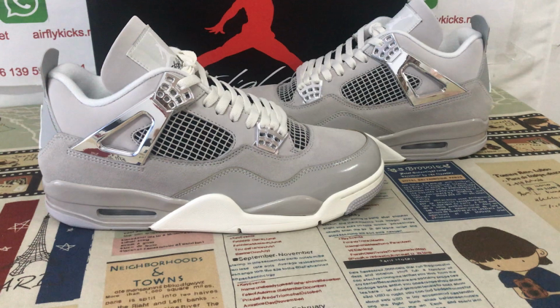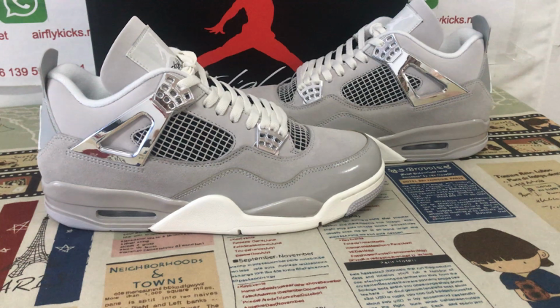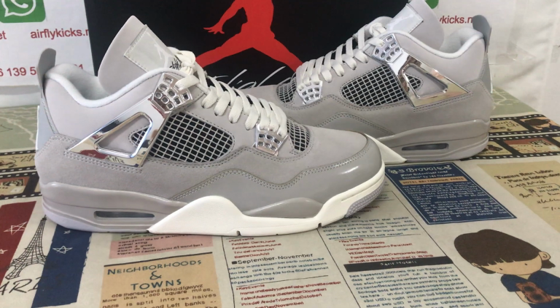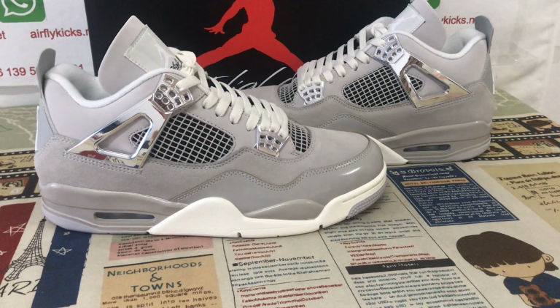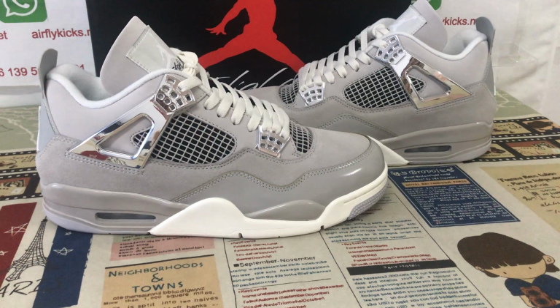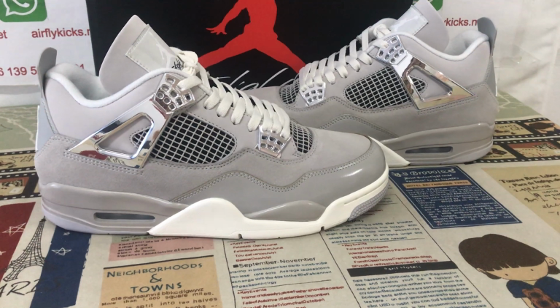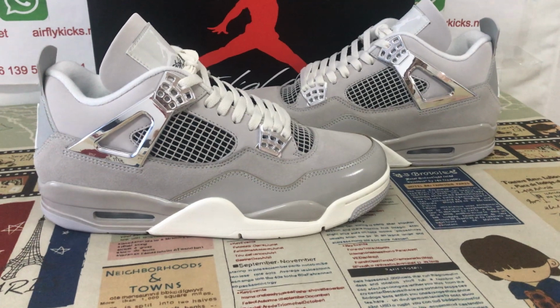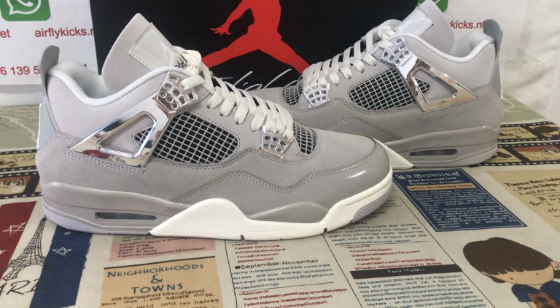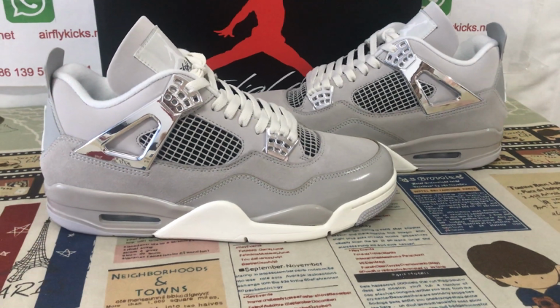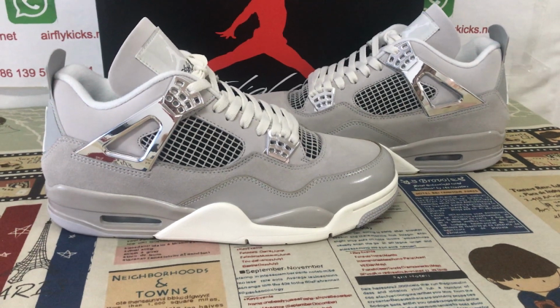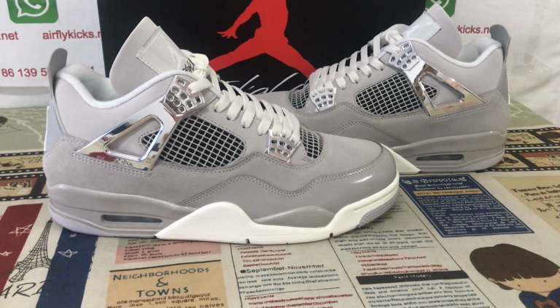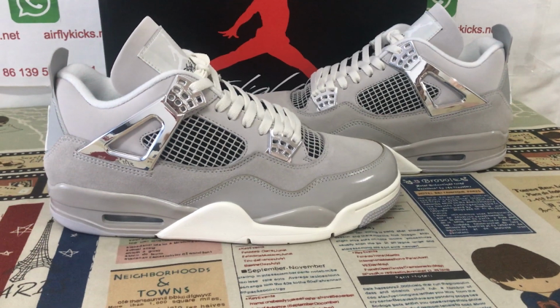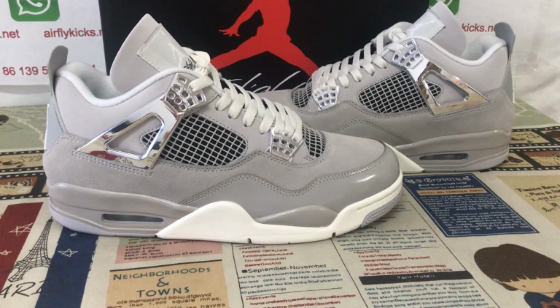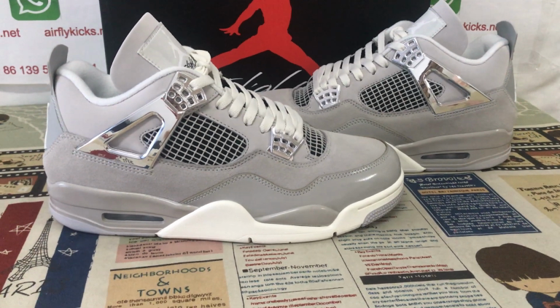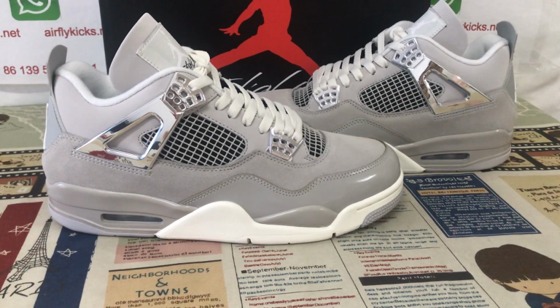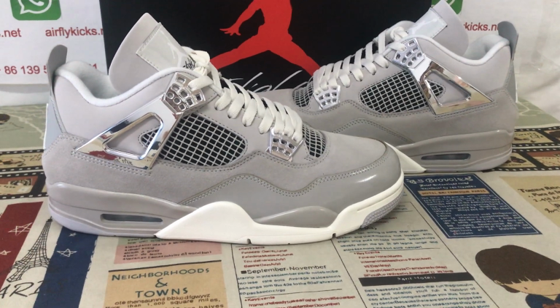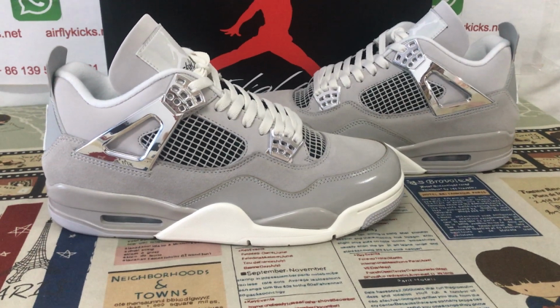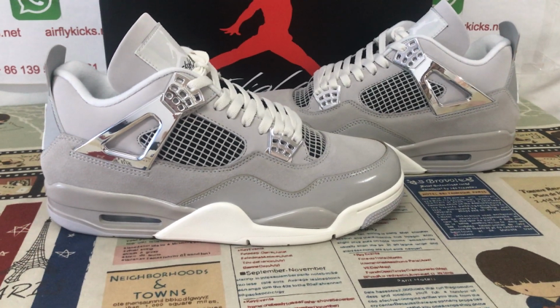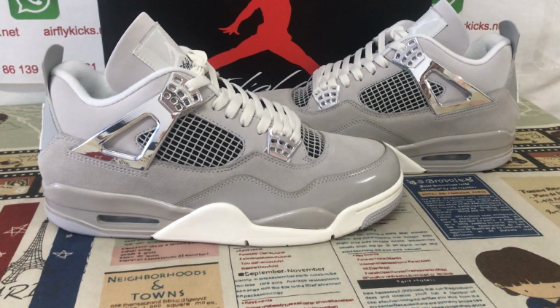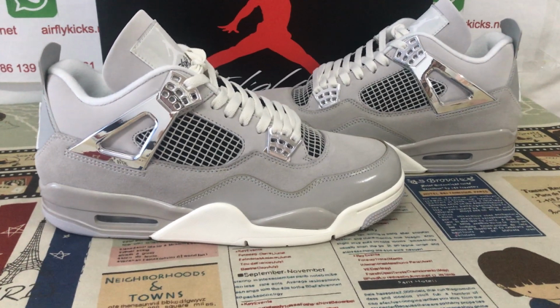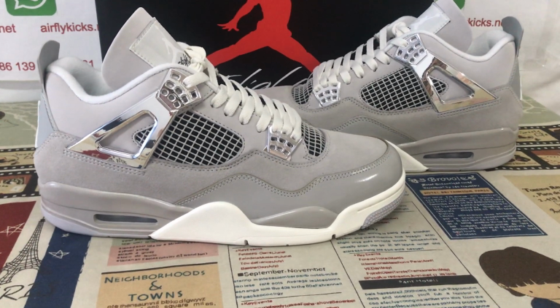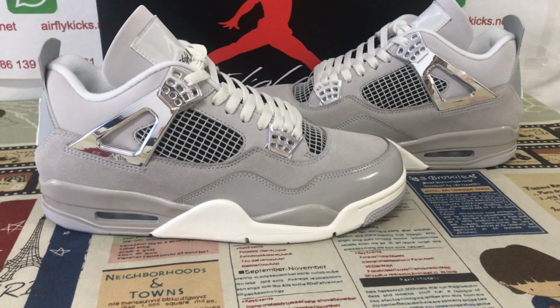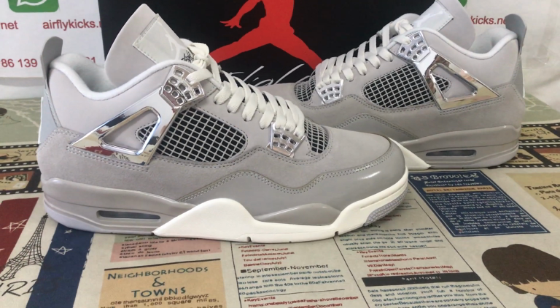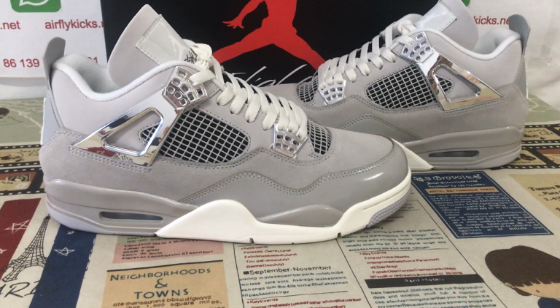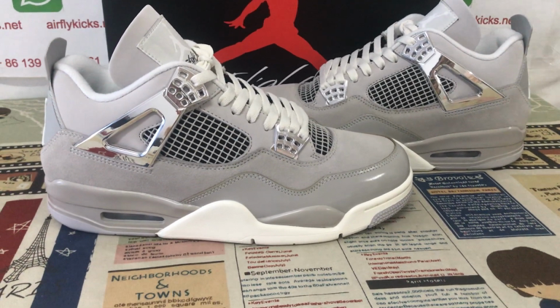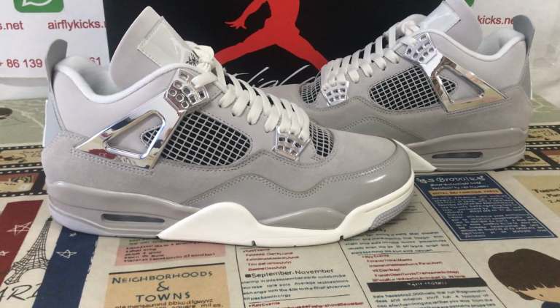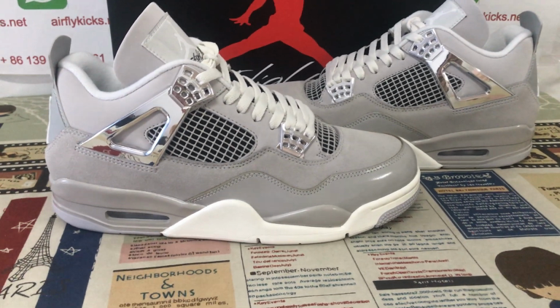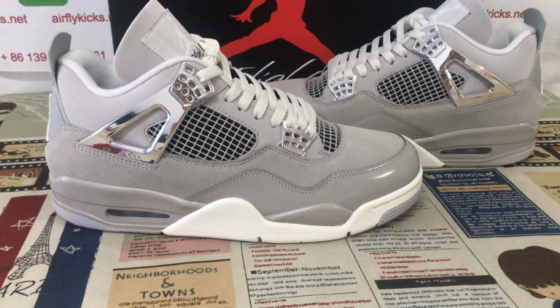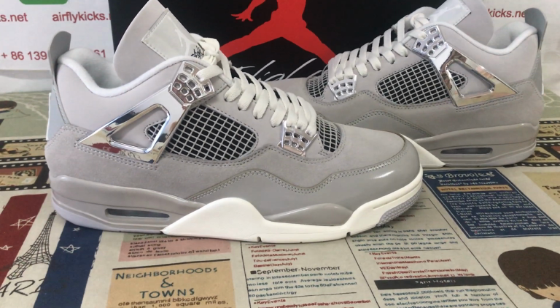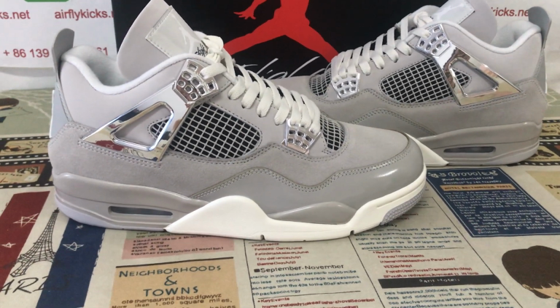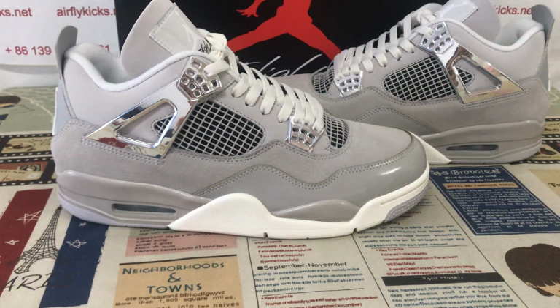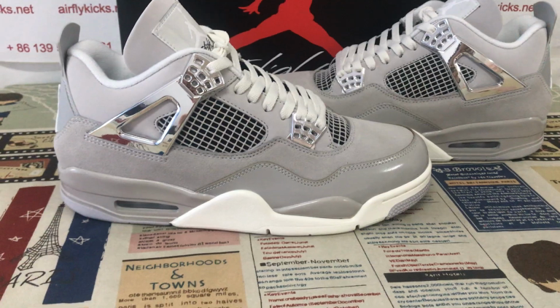Hello friends, here let me show you a Jordan for Flowsome Moments.